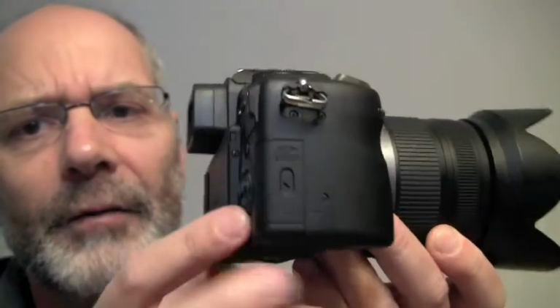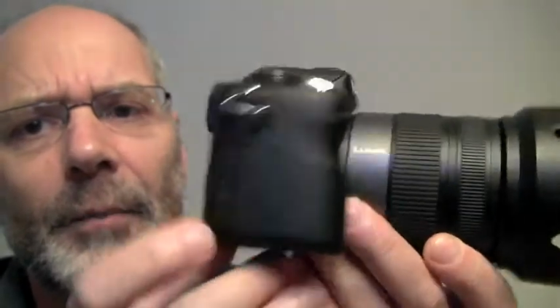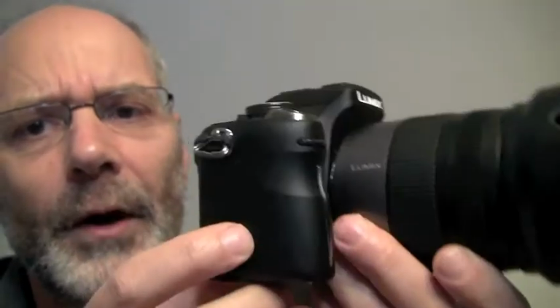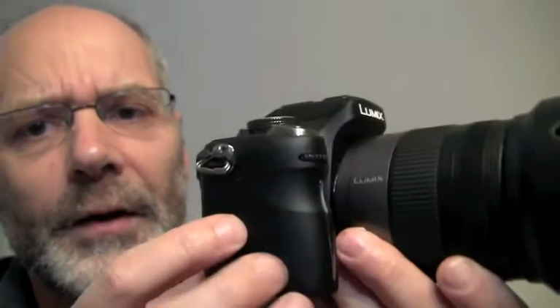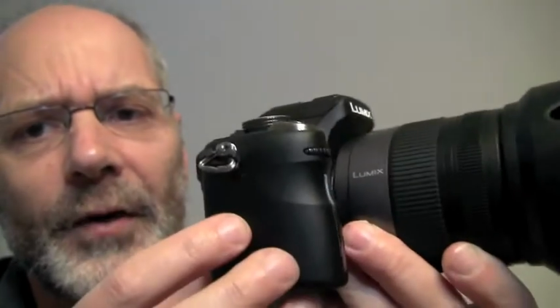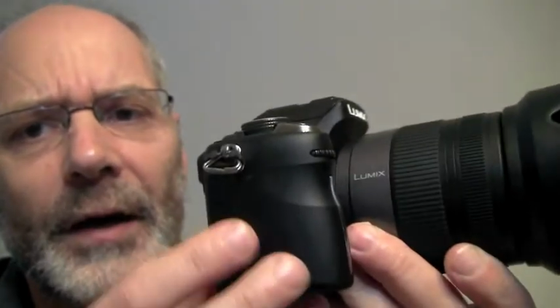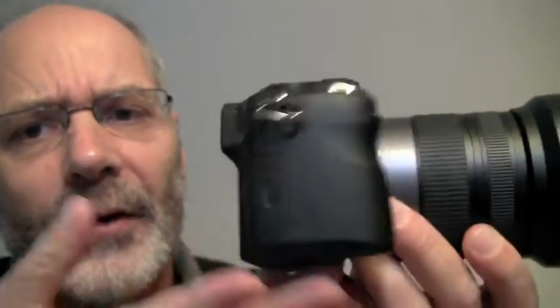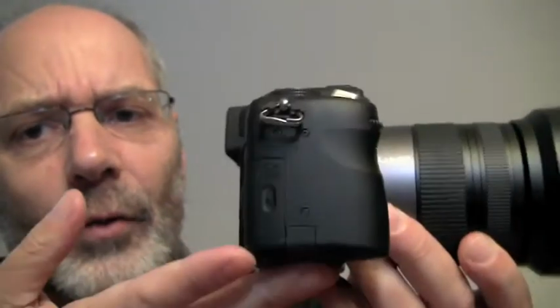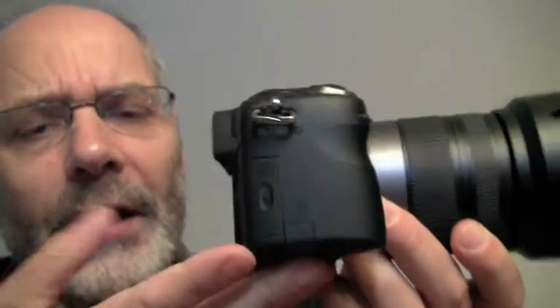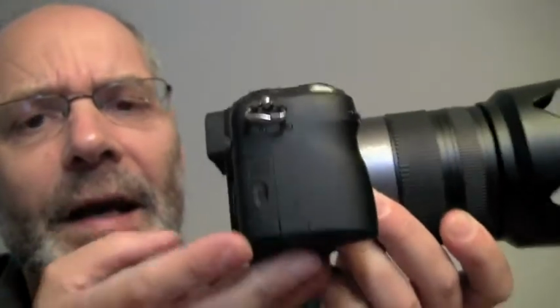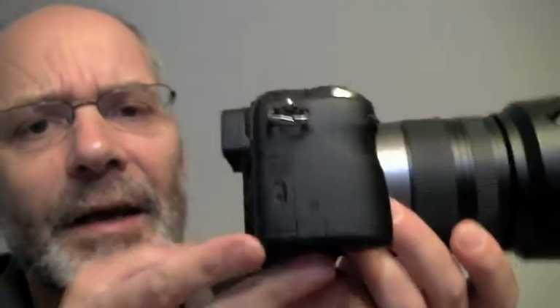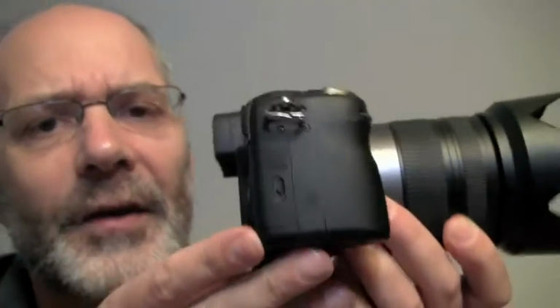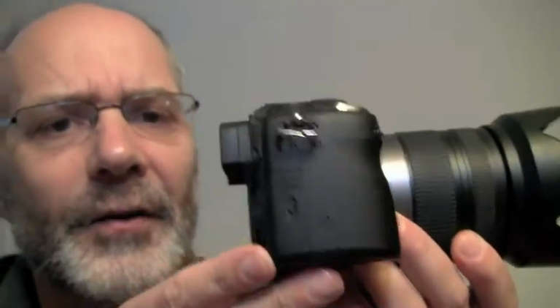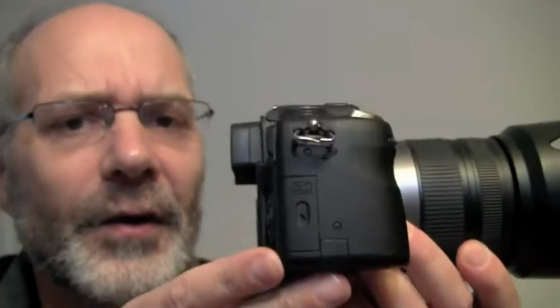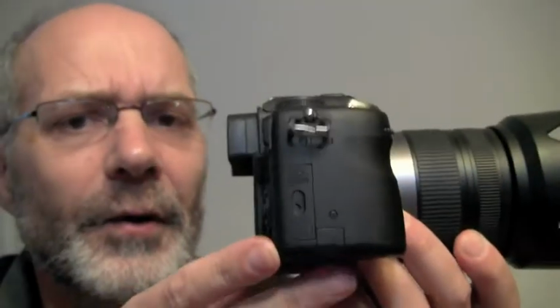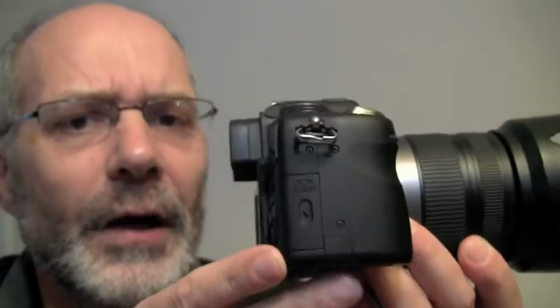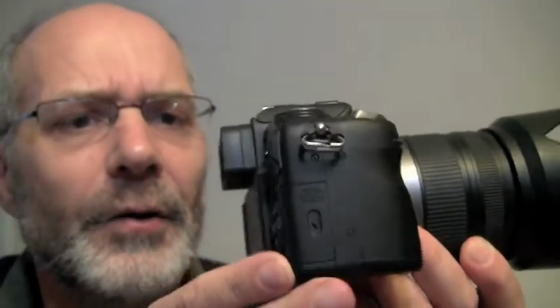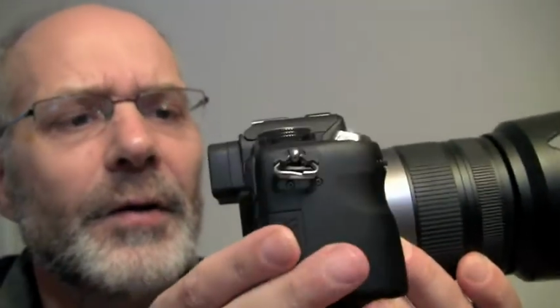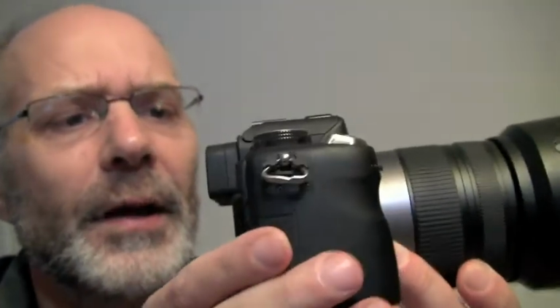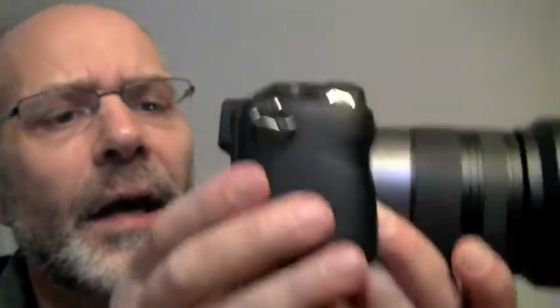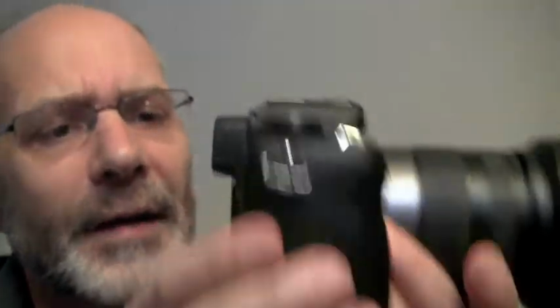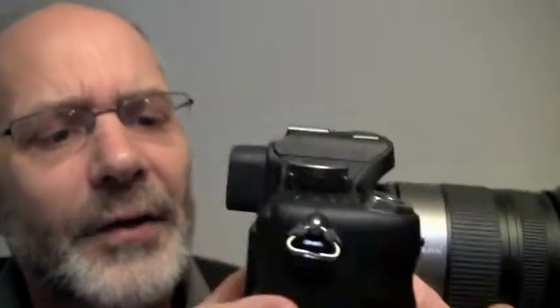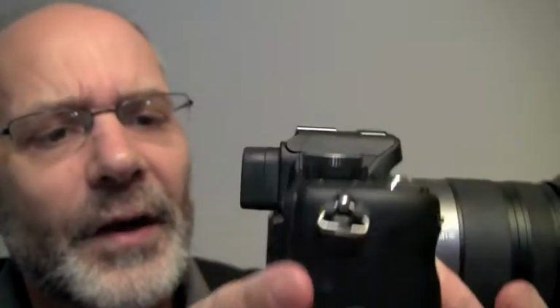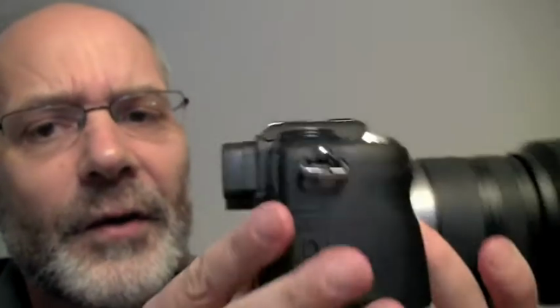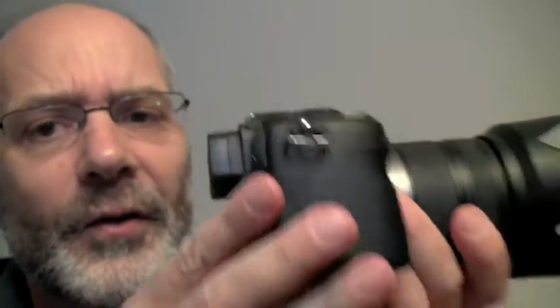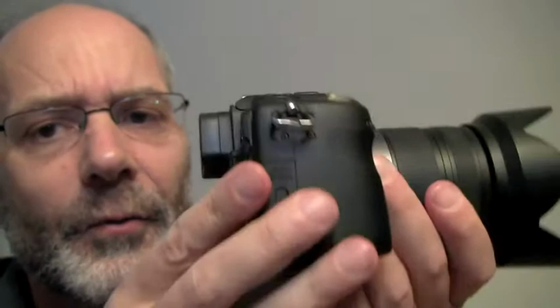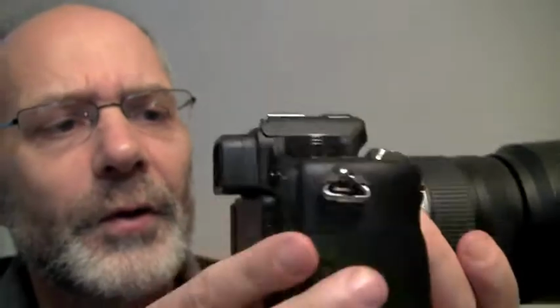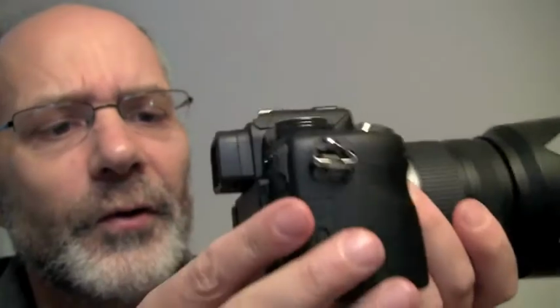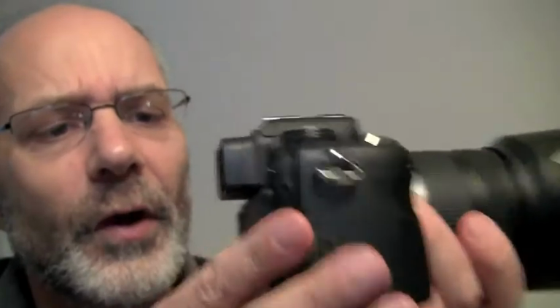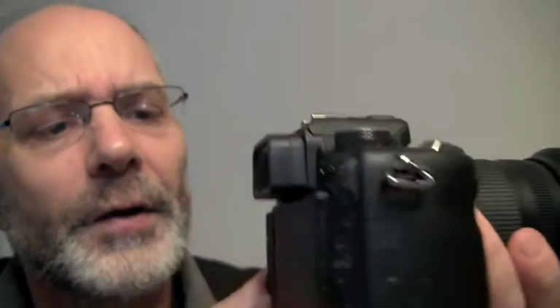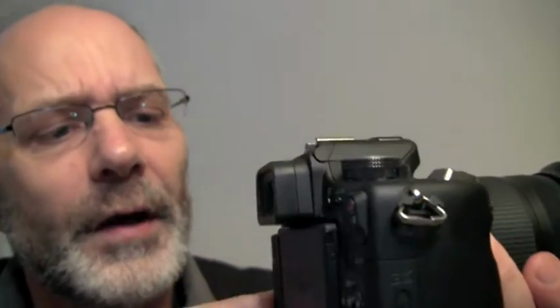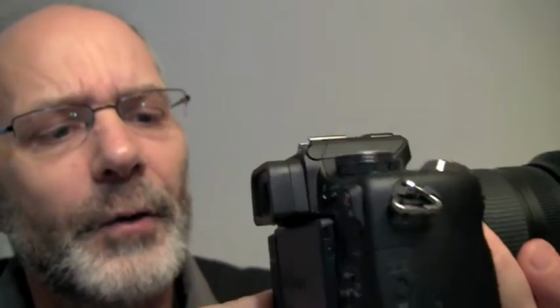Having a body this size and this weight isn't necessarily a good thing. That said, this is a really solid camera.